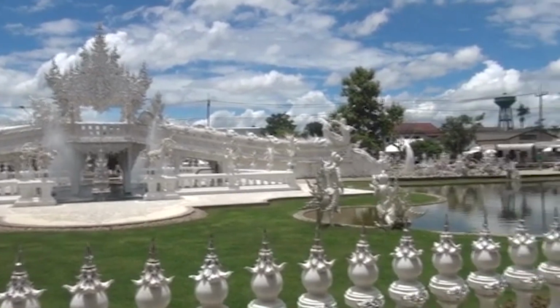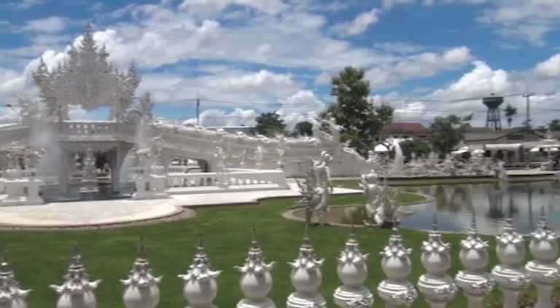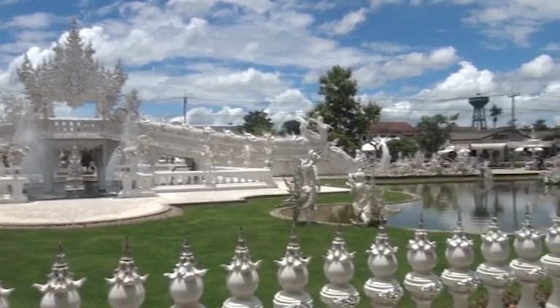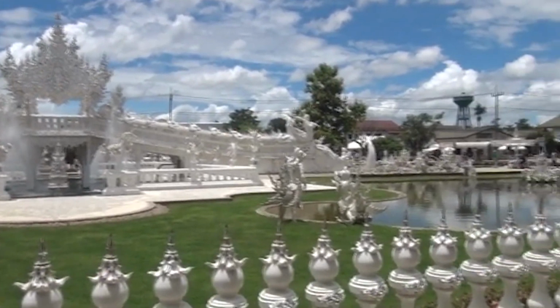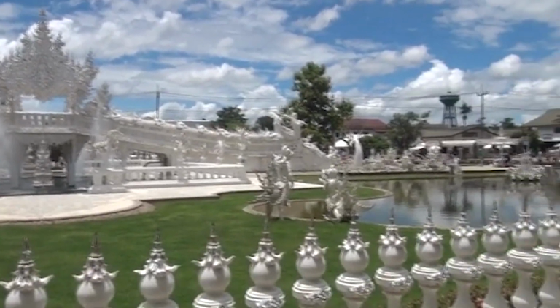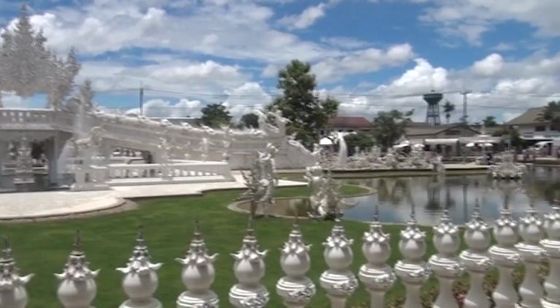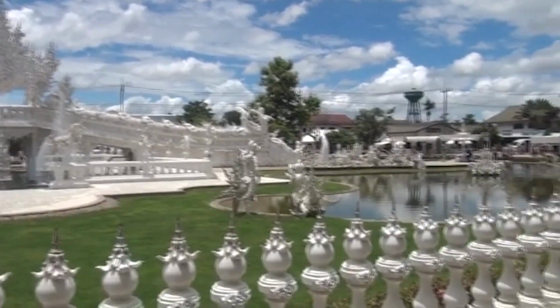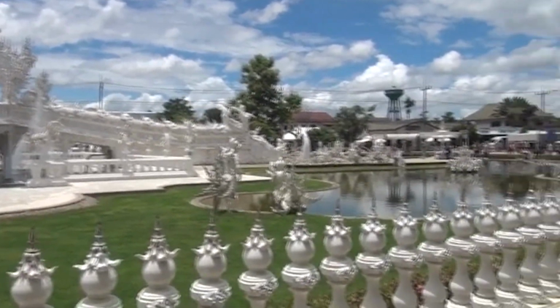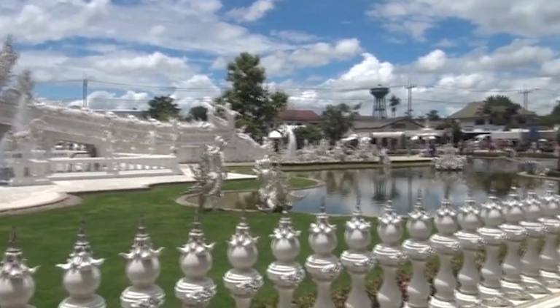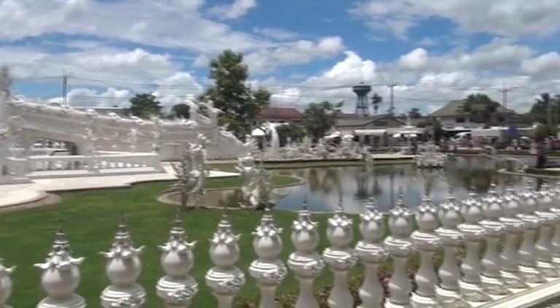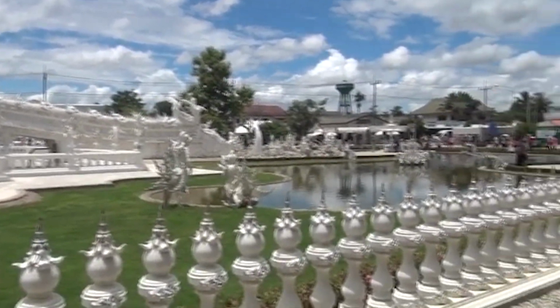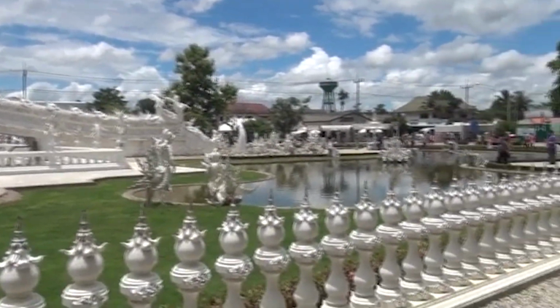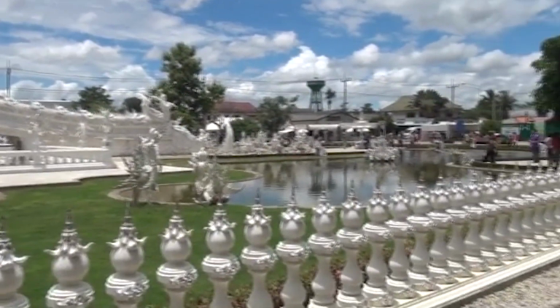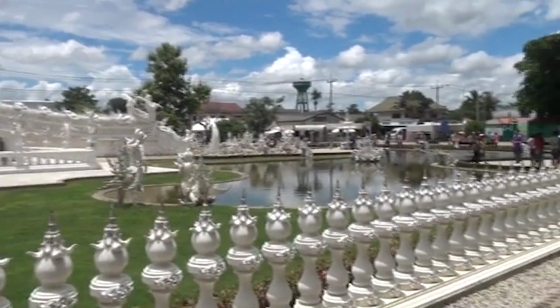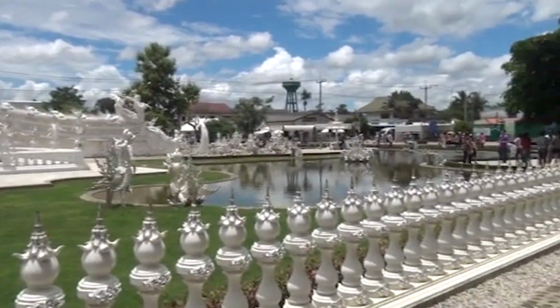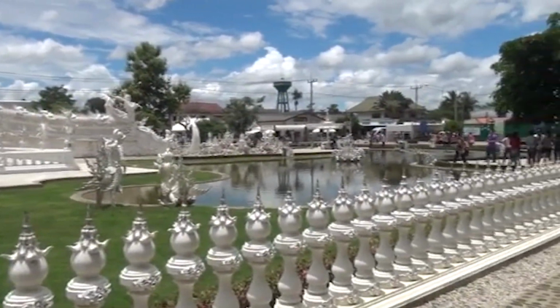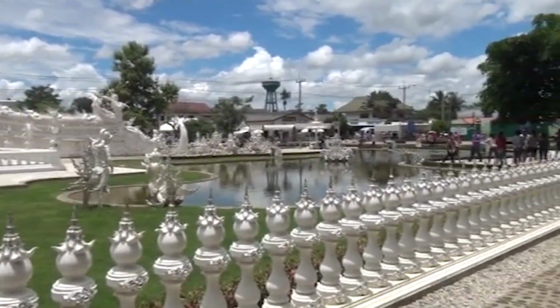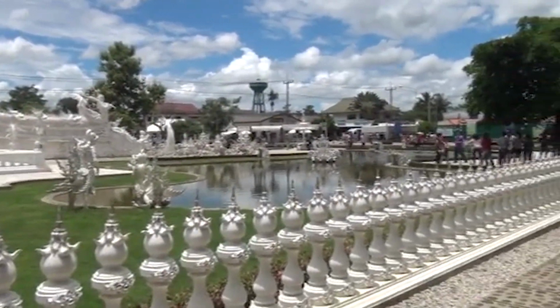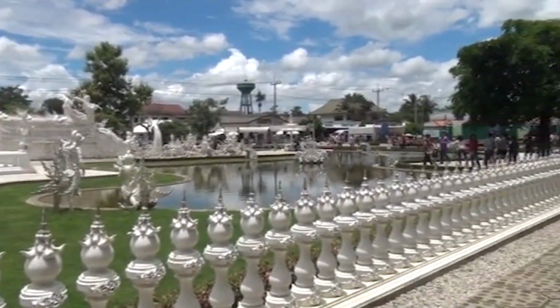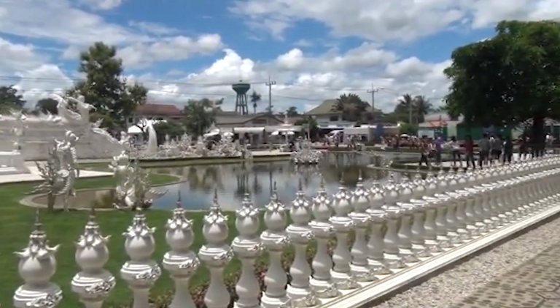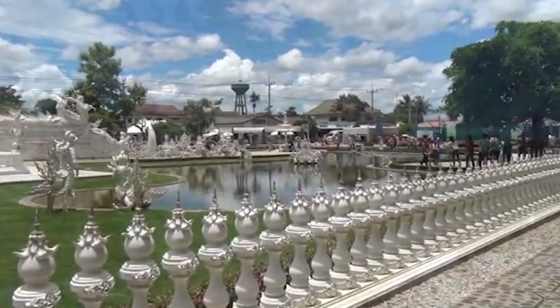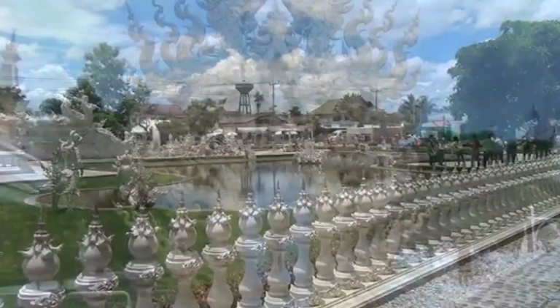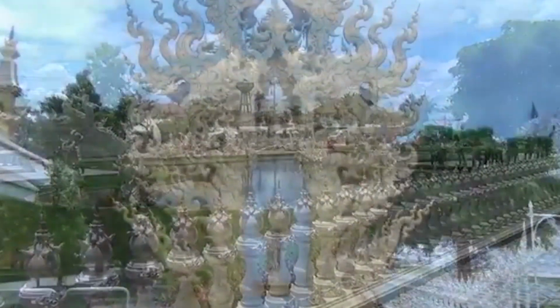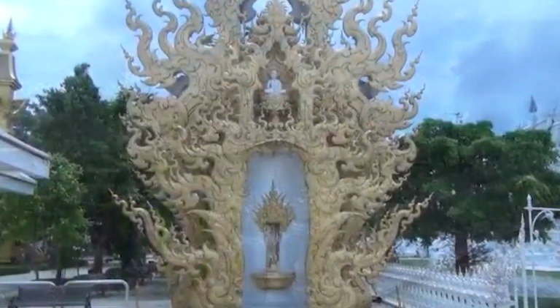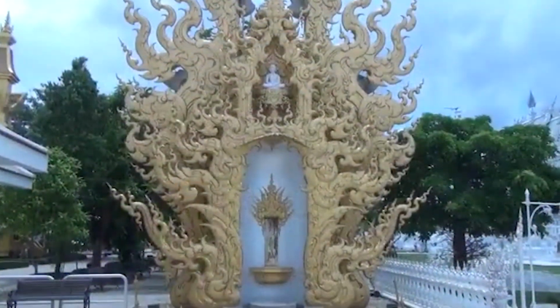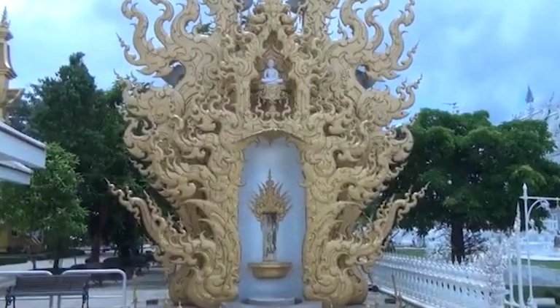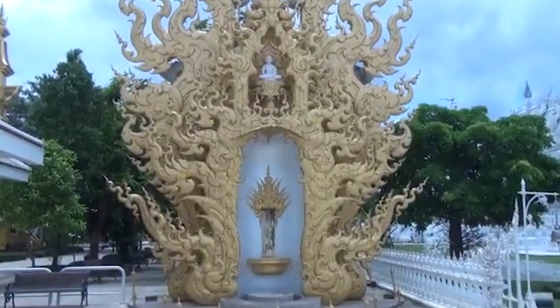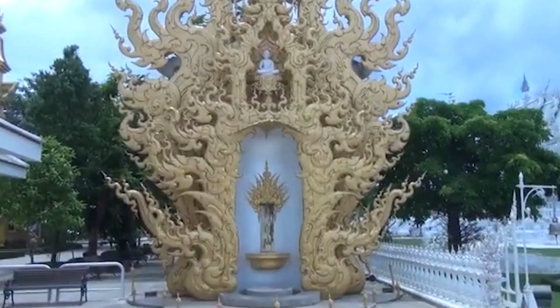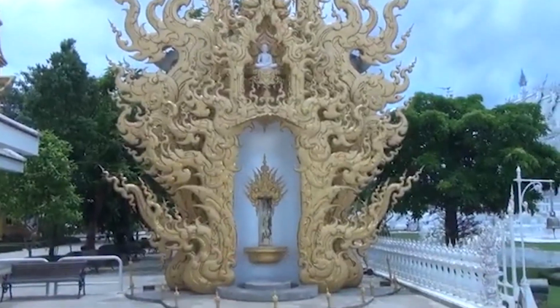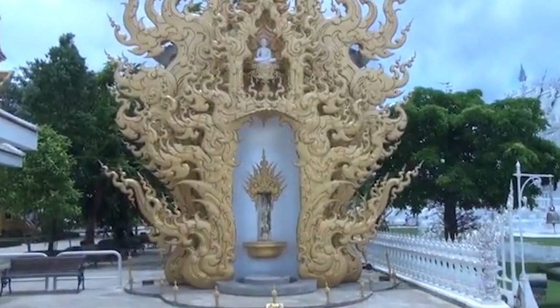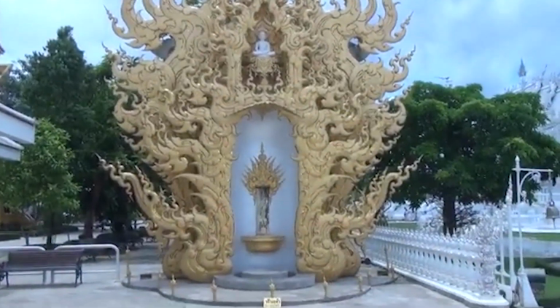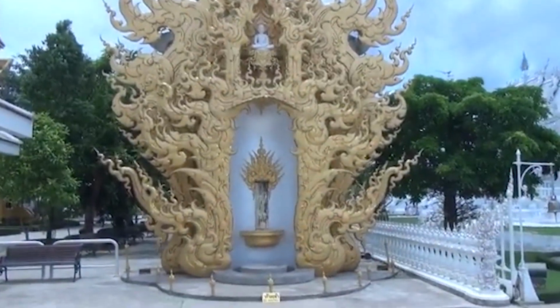What are the prominent features of Wat Rong Khun? Let's explore this fascinating destination.